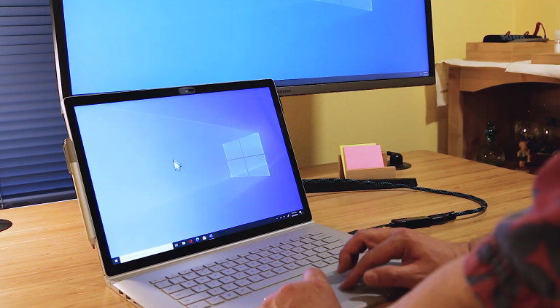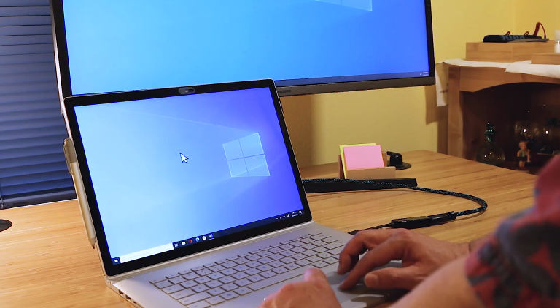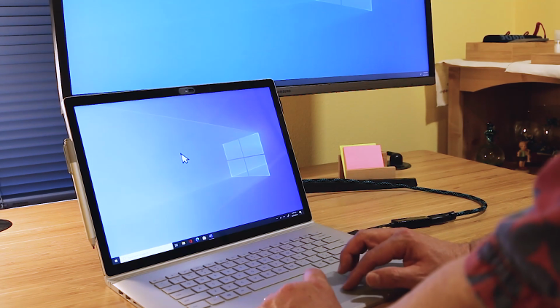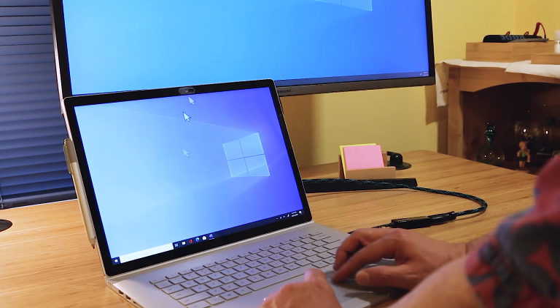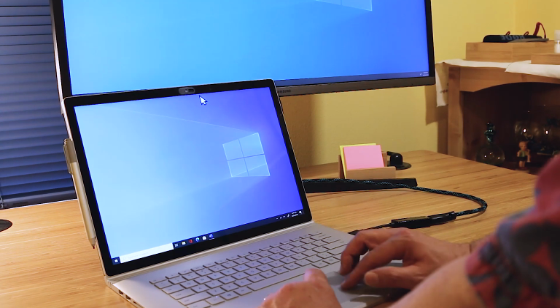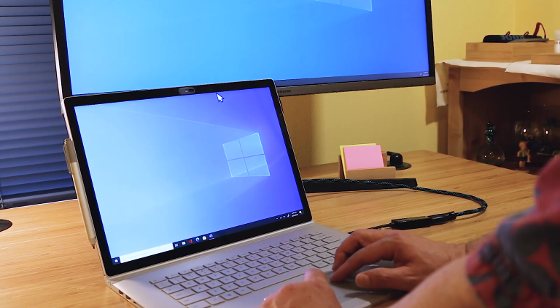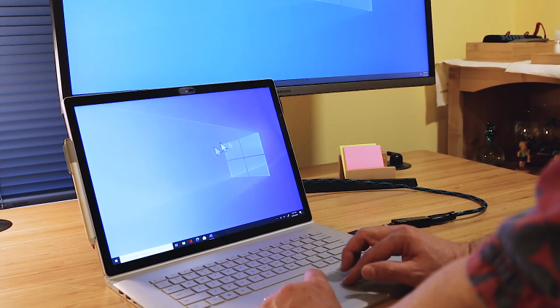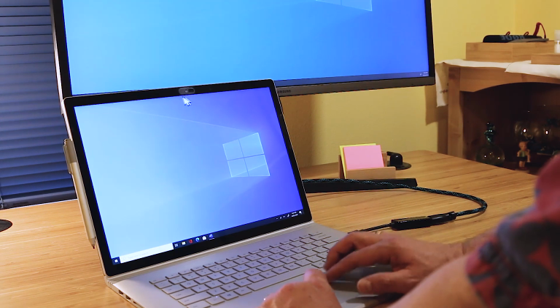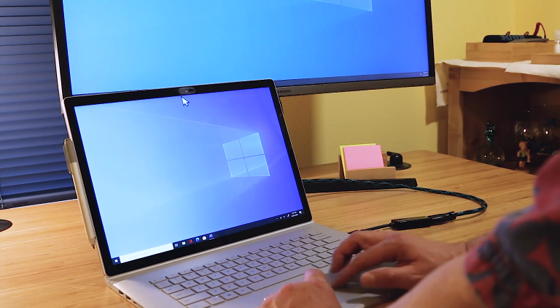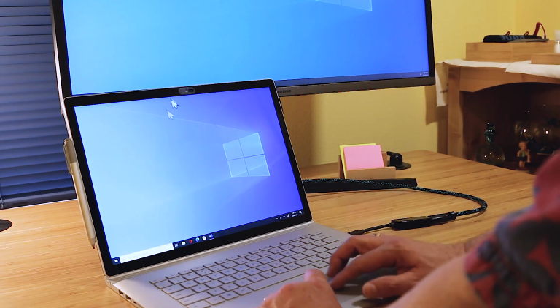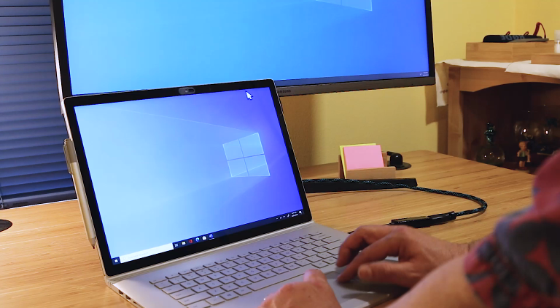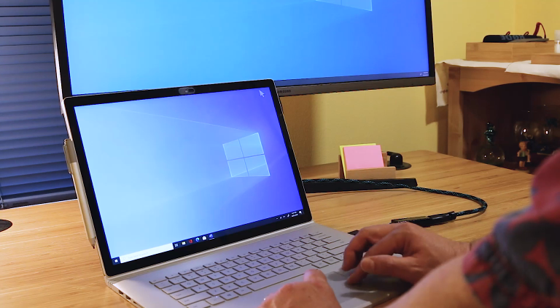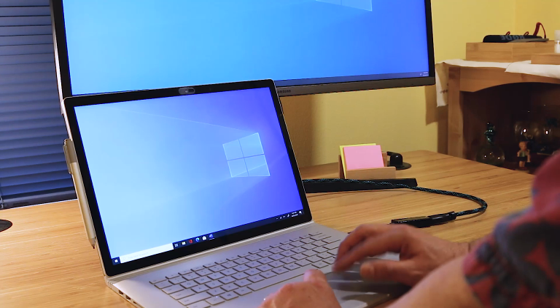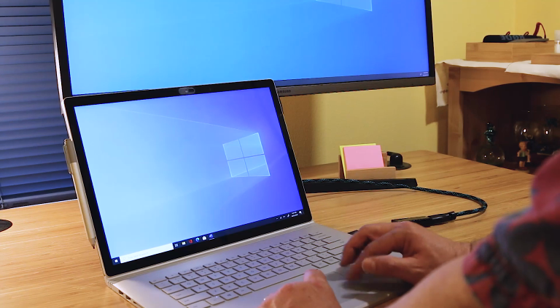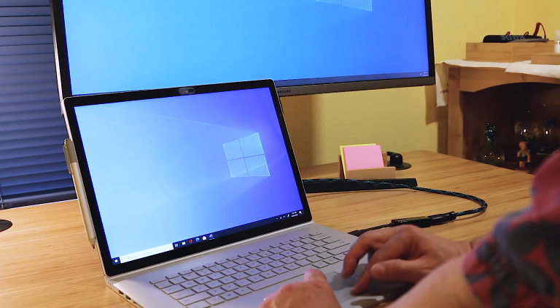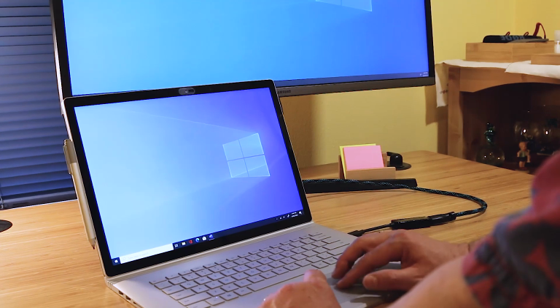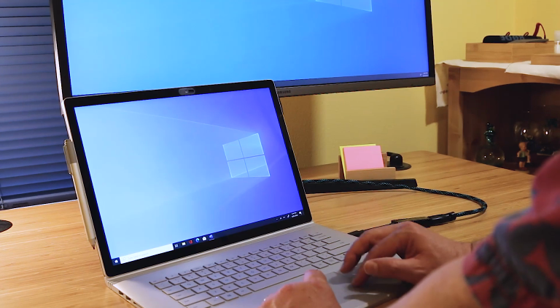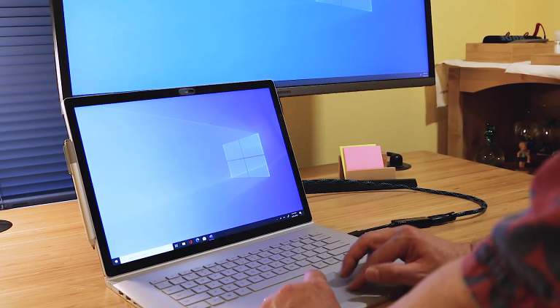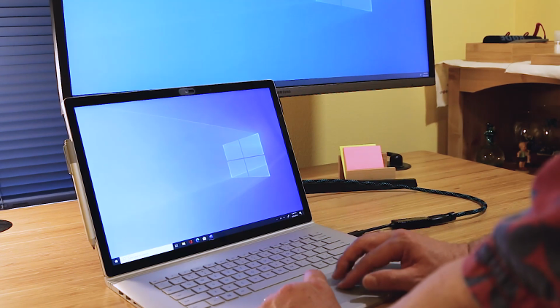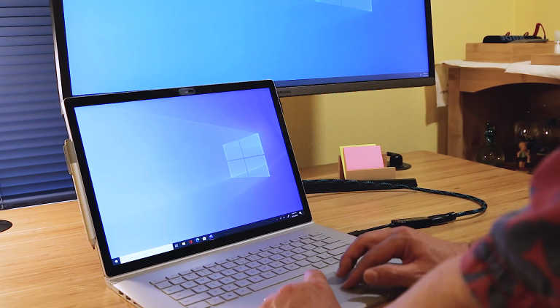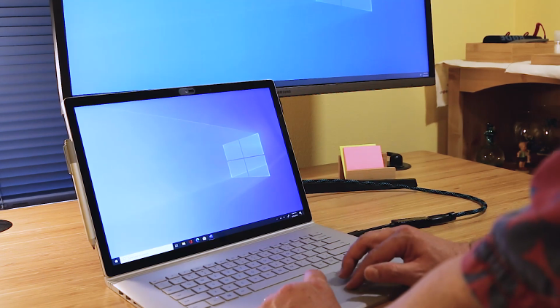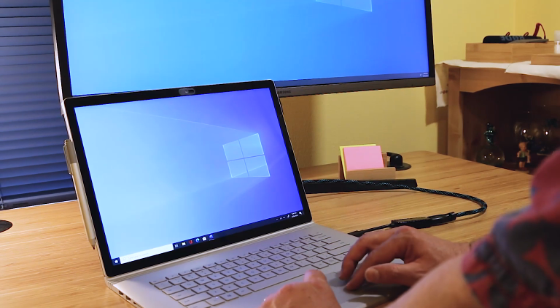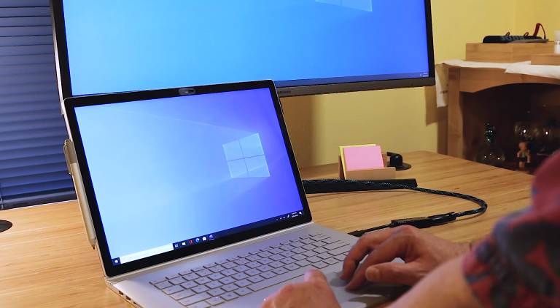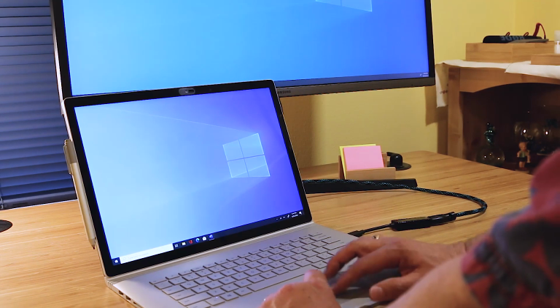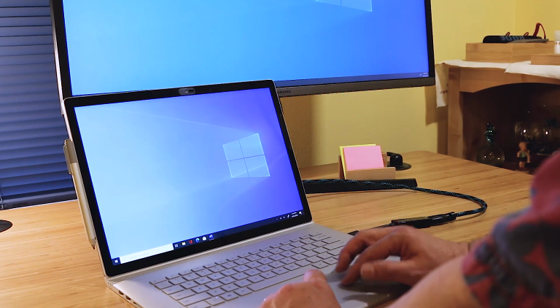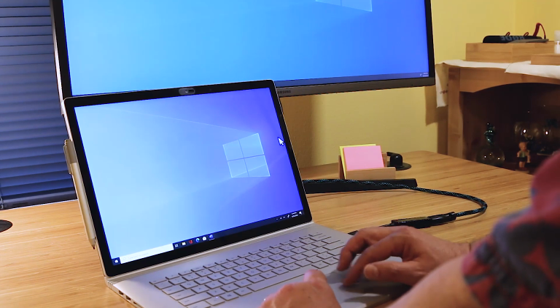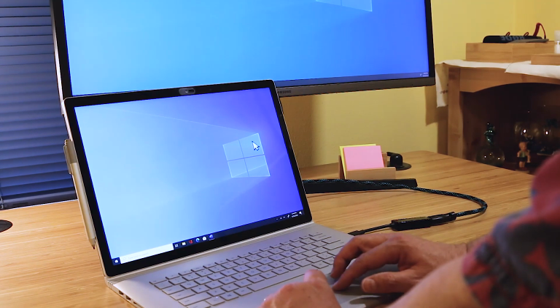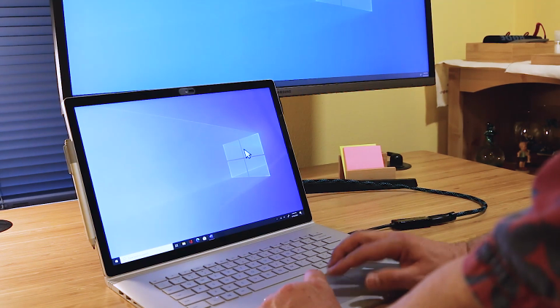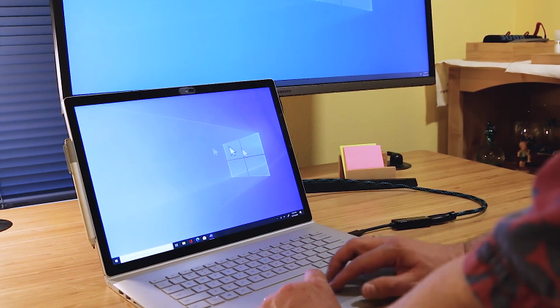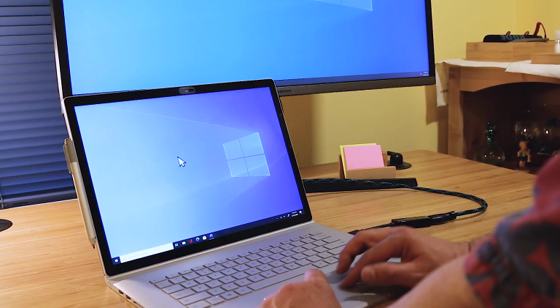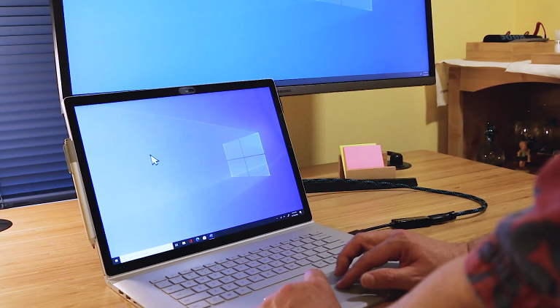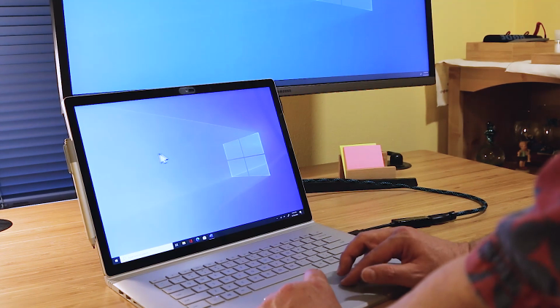I have this one here and, wait — where is it? Oh, it's over here. So we can actually fix that. Let's go ahead and do that. We'll do that with the display settings.